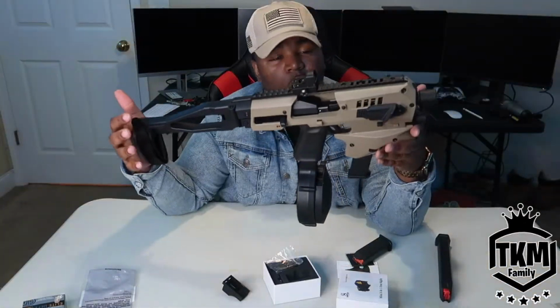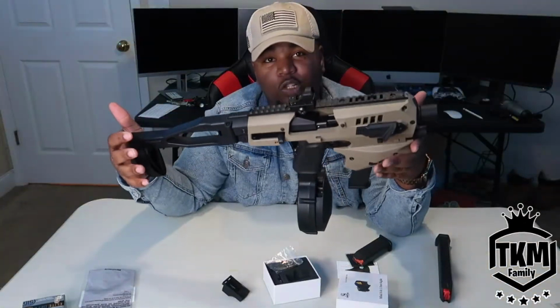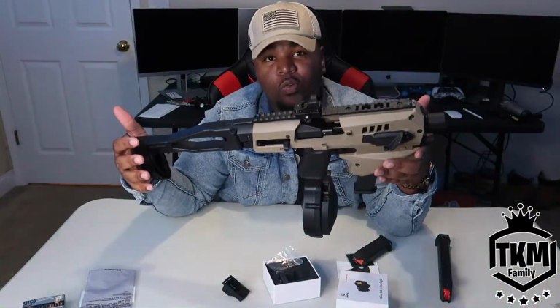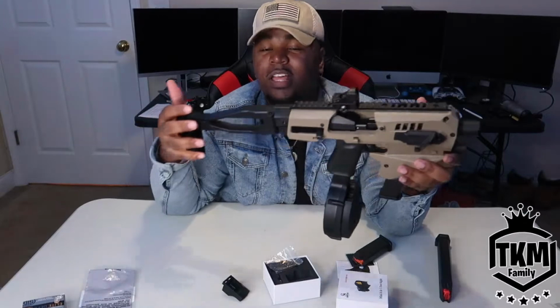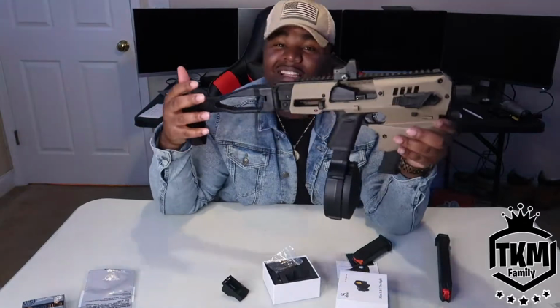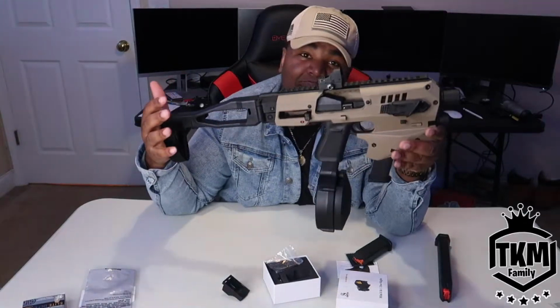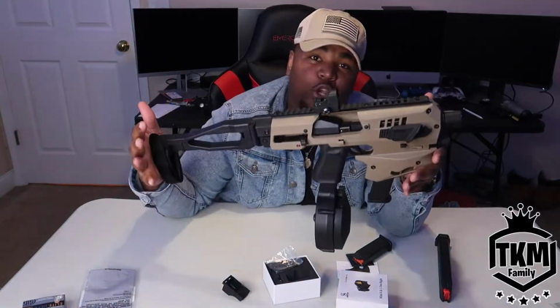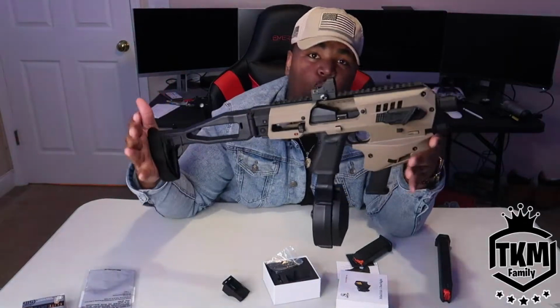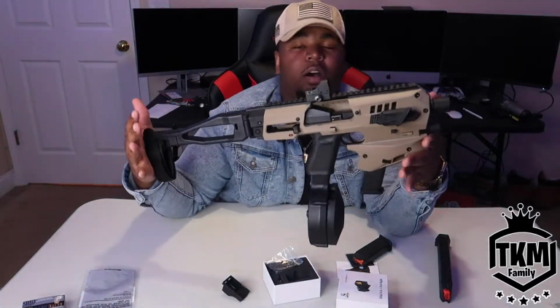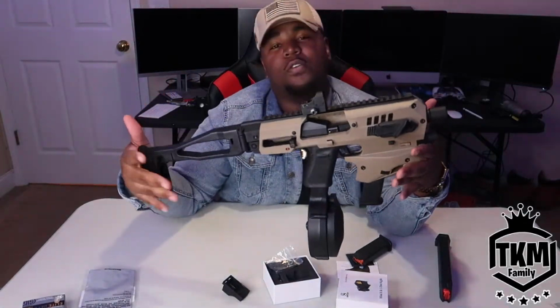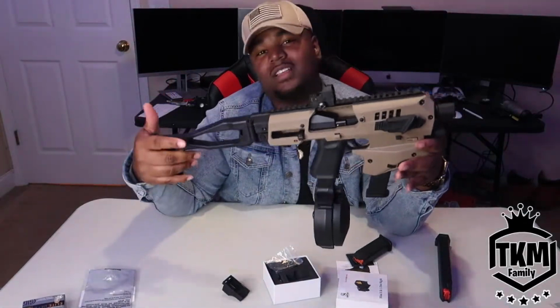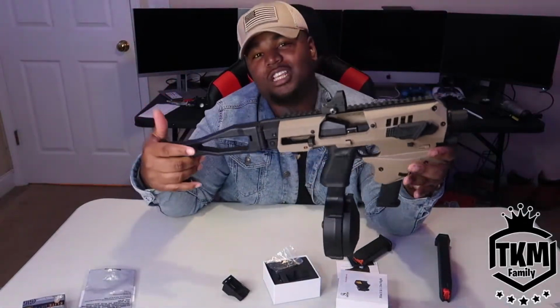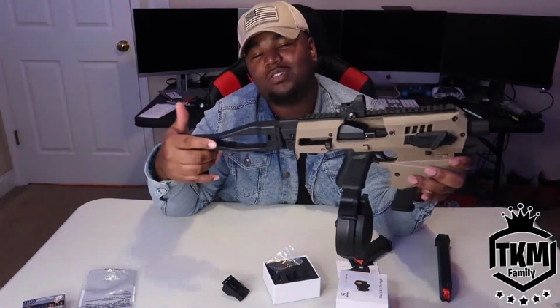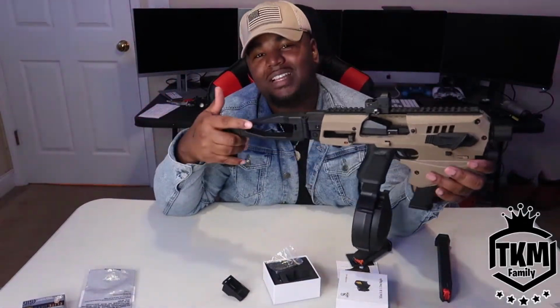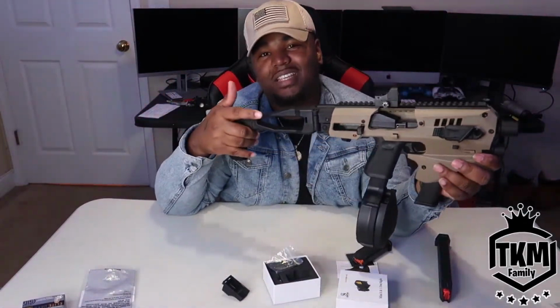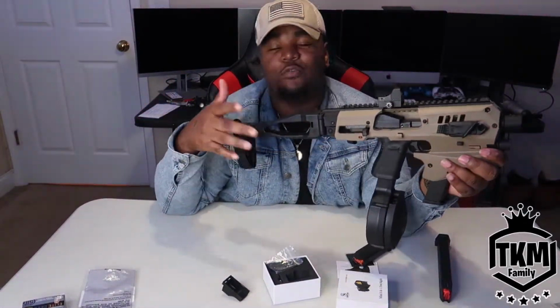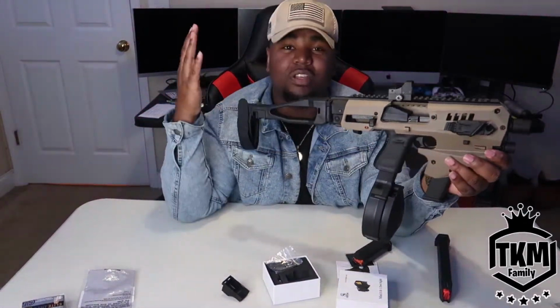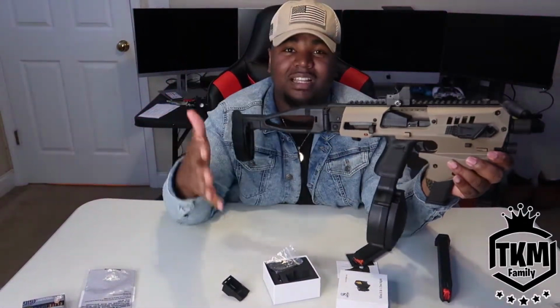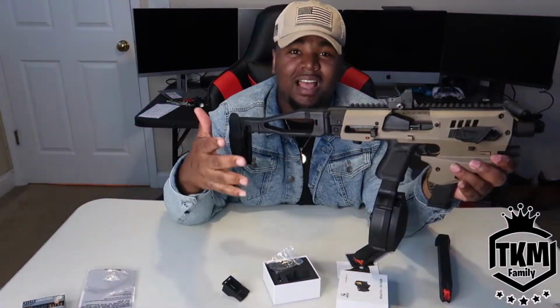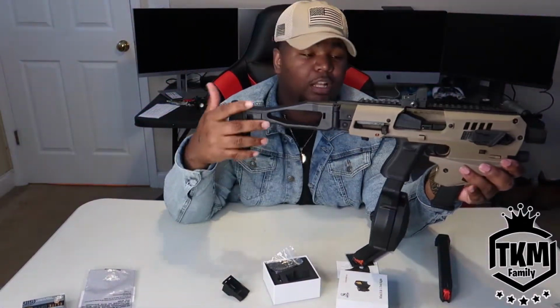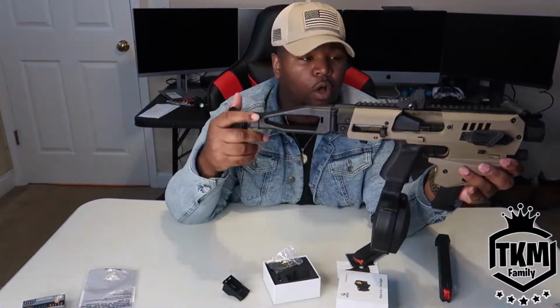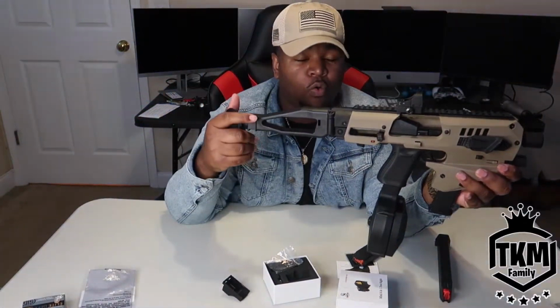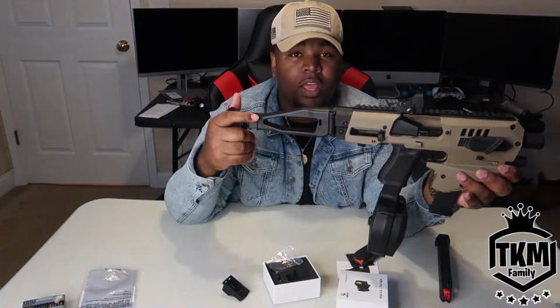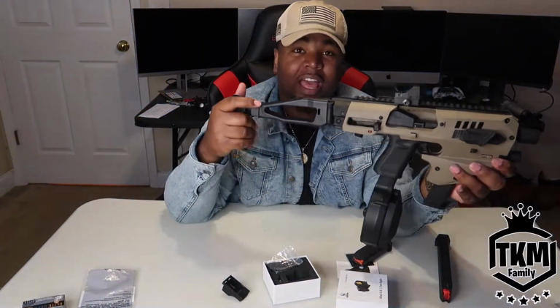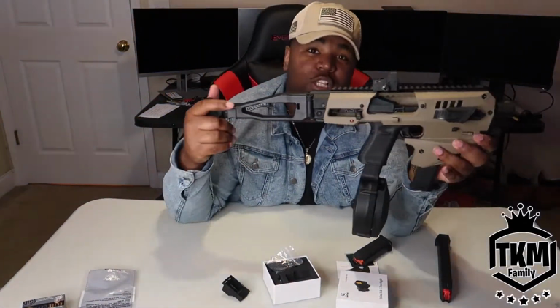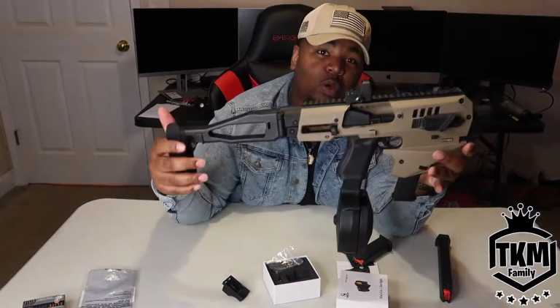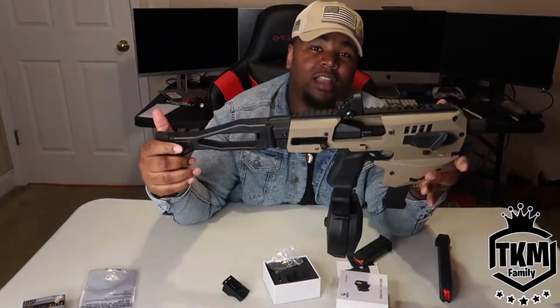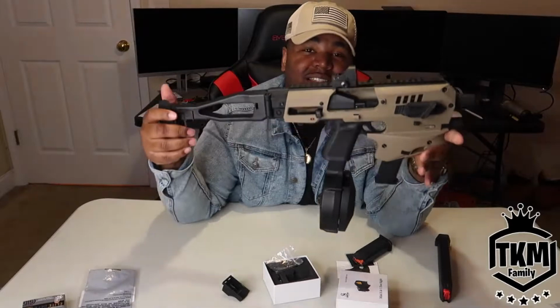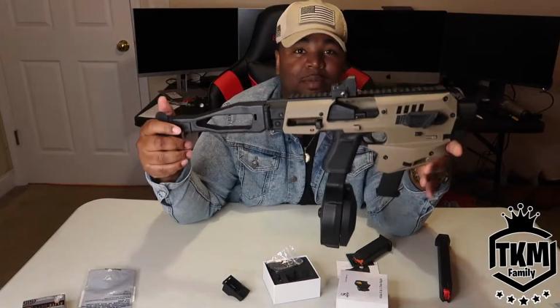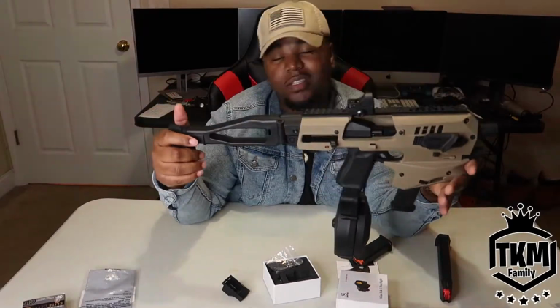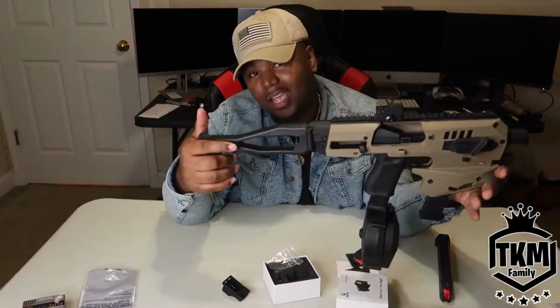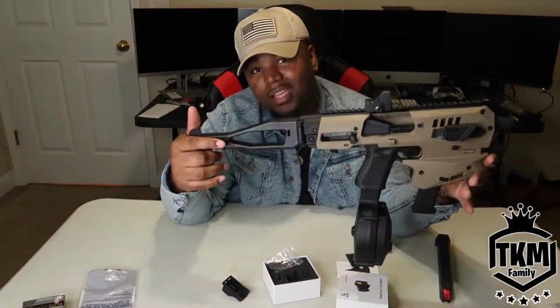Let me know what other accessories I should get for the Glock alone as well as the MCK. I'm always up for any suggestions.